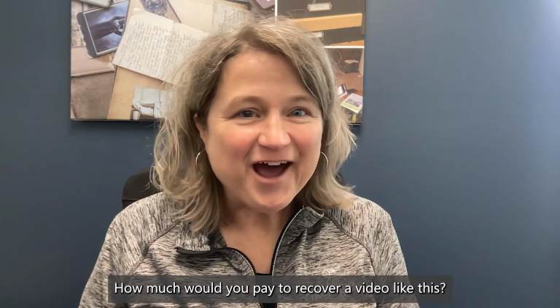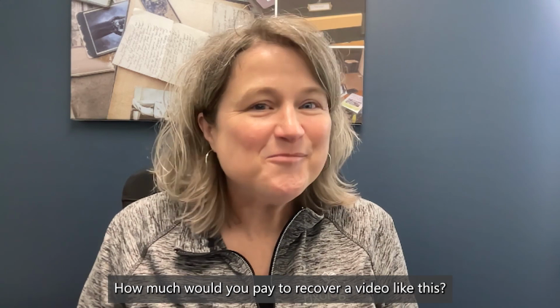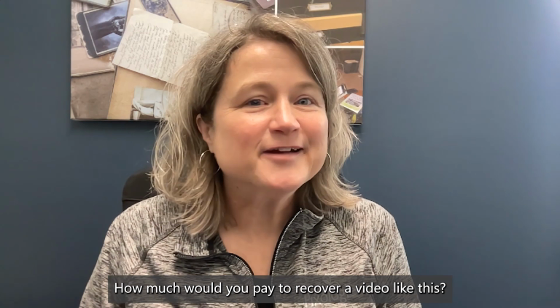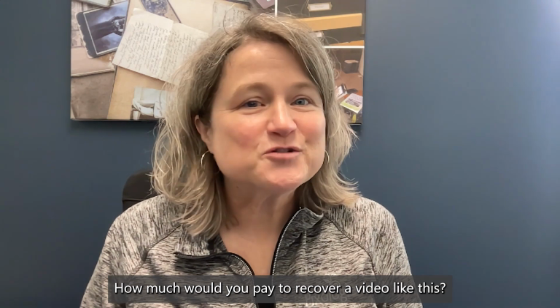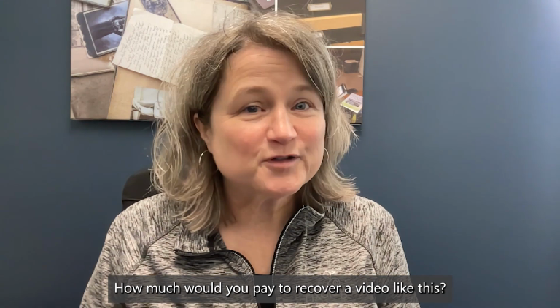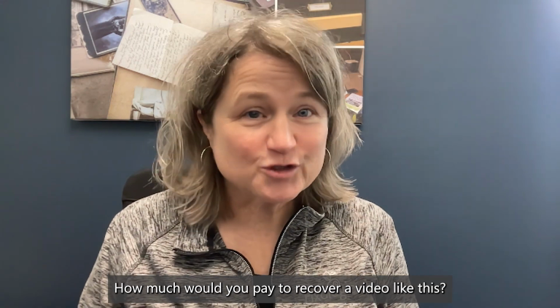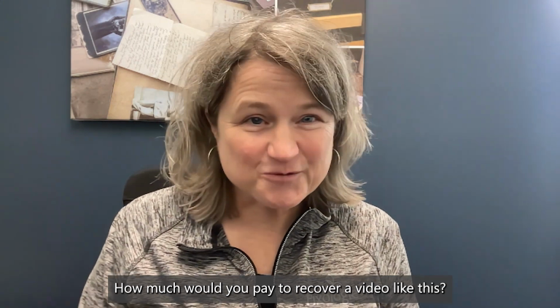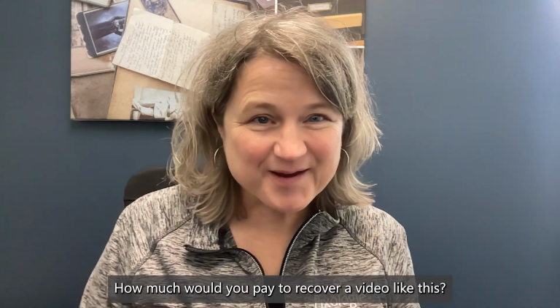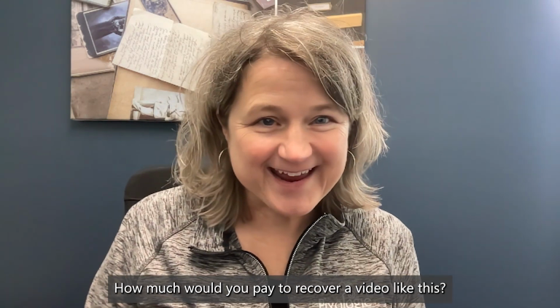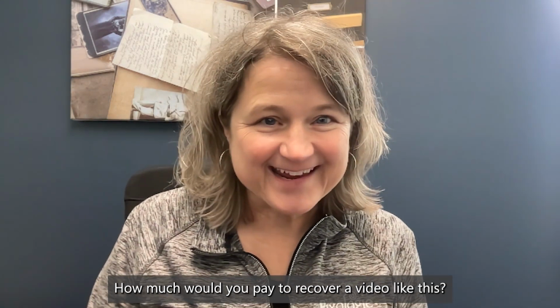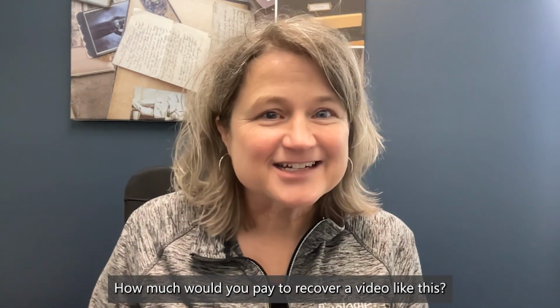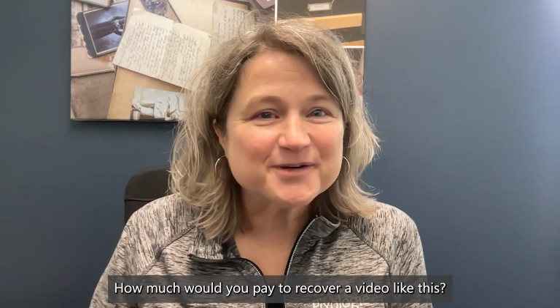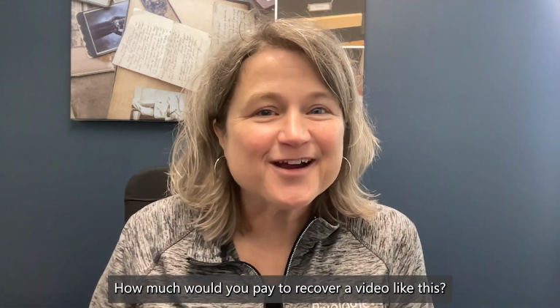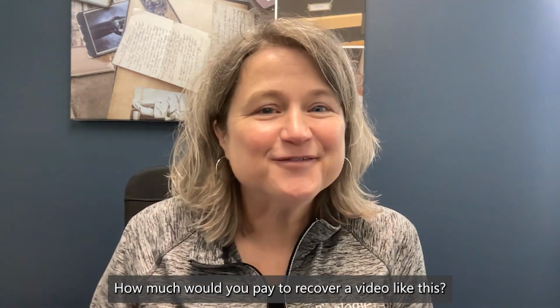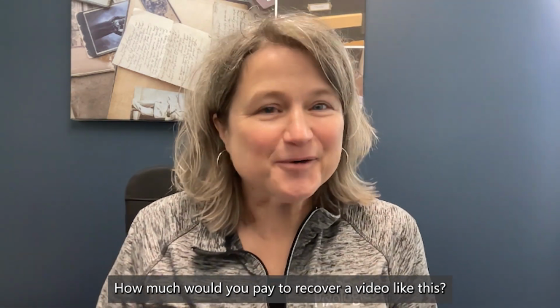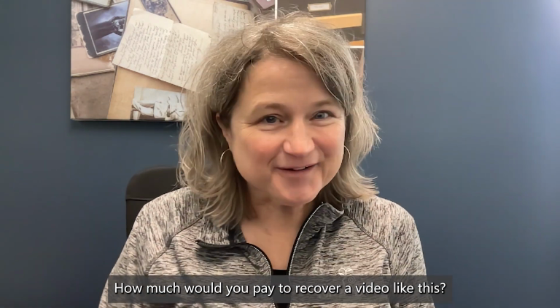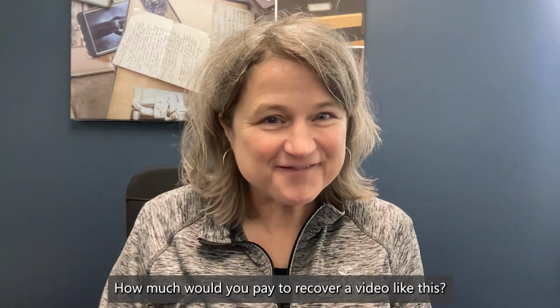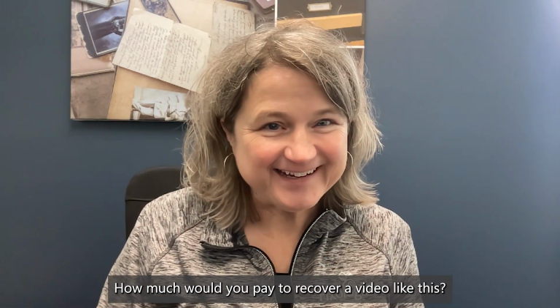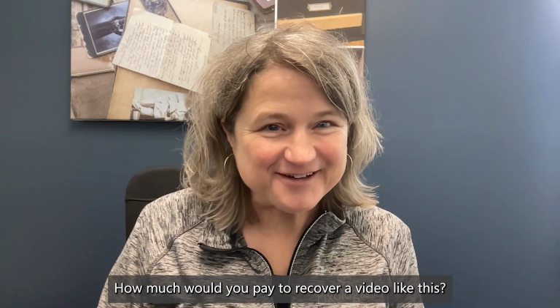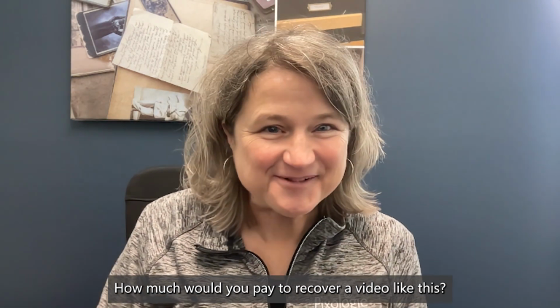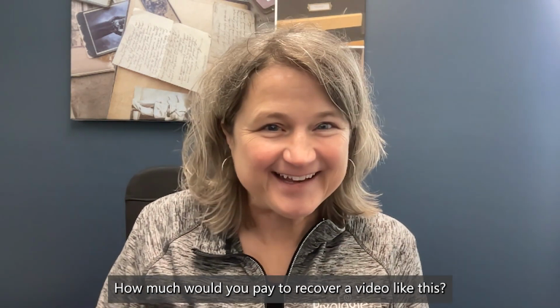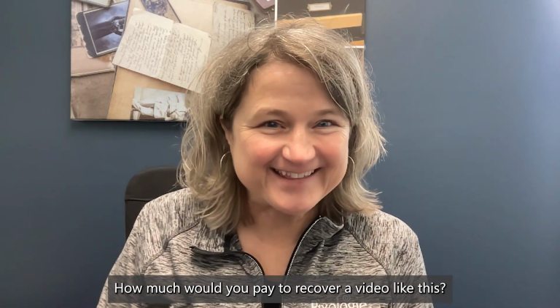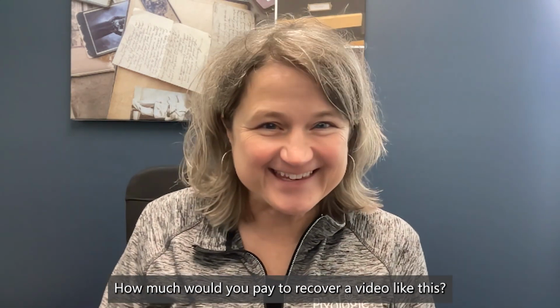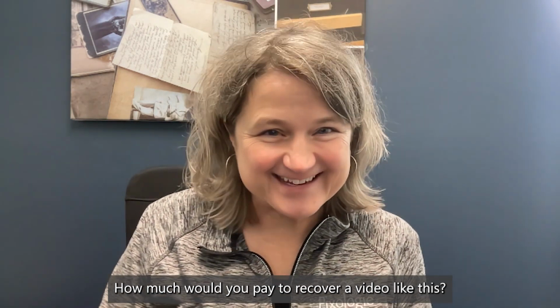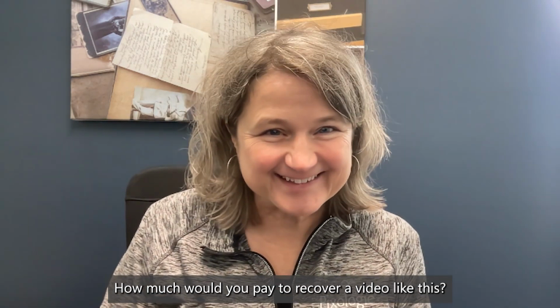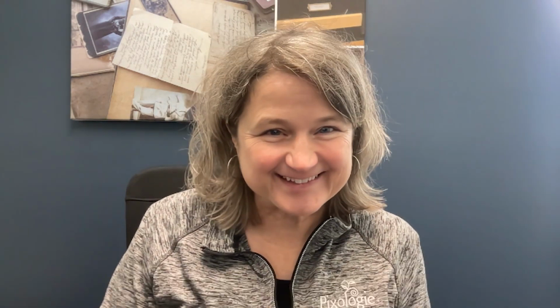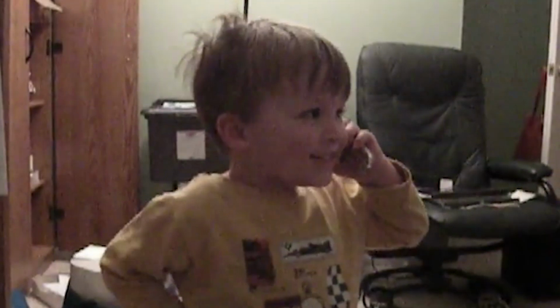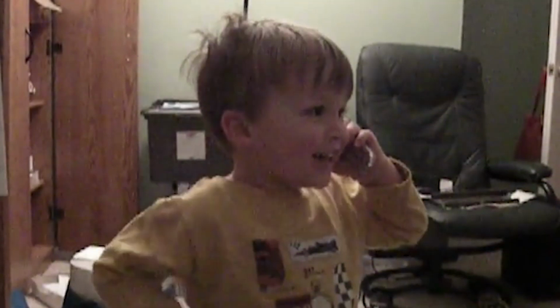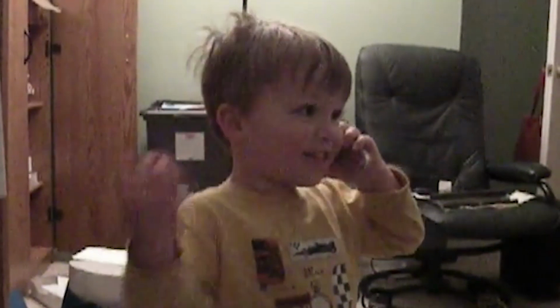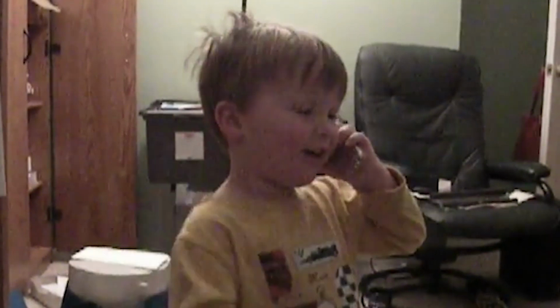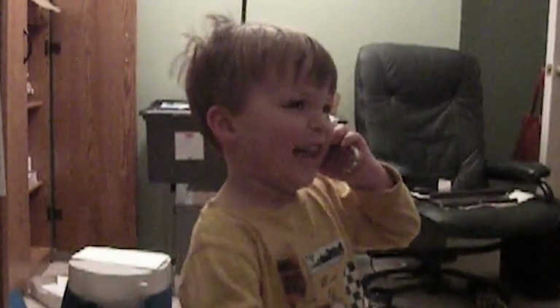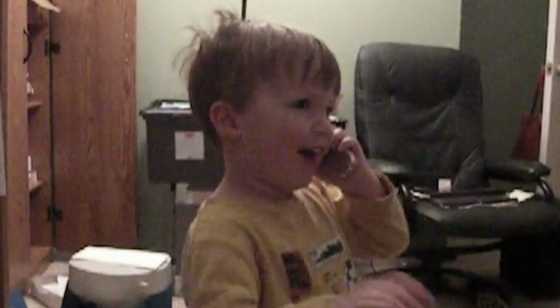How much would you pay to recover a video like this? I'm going to tell ya.